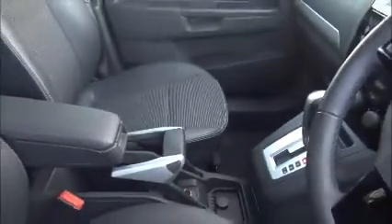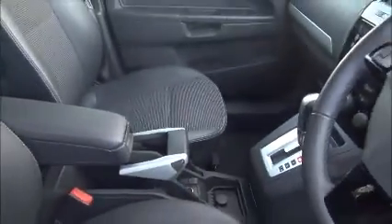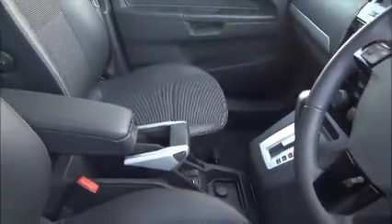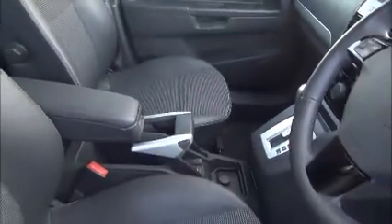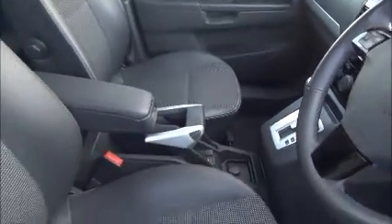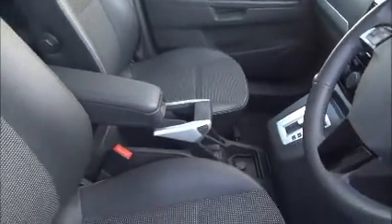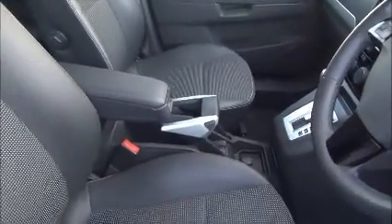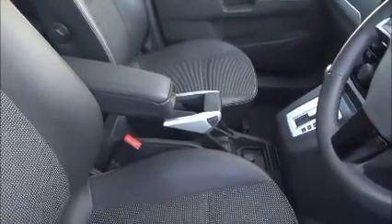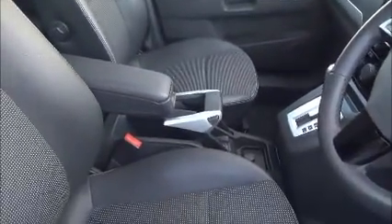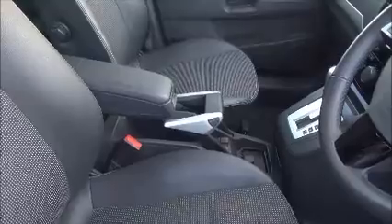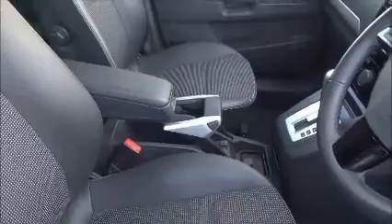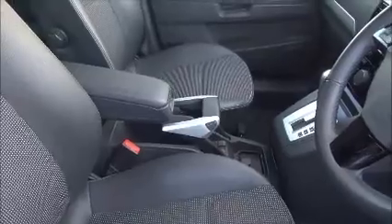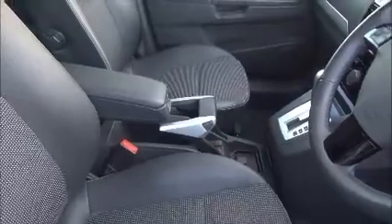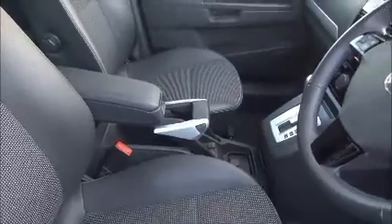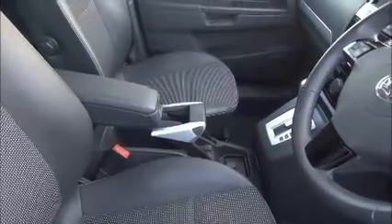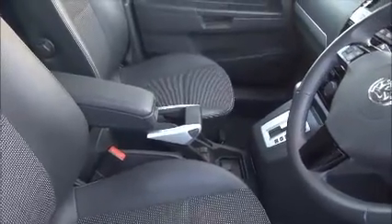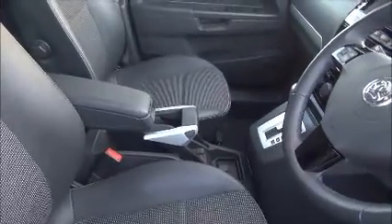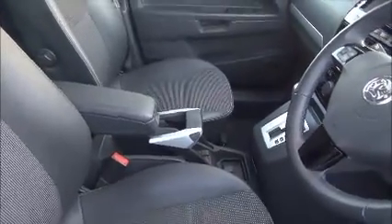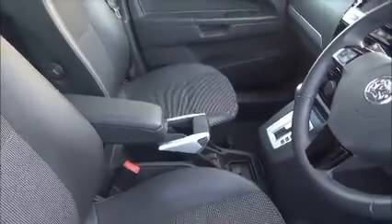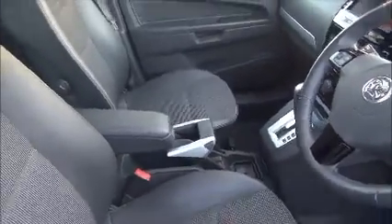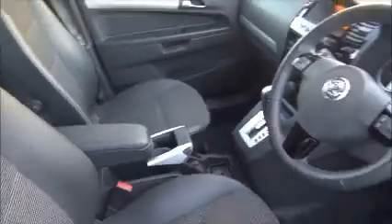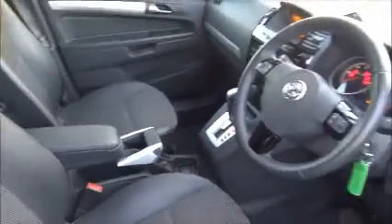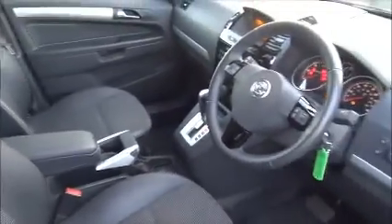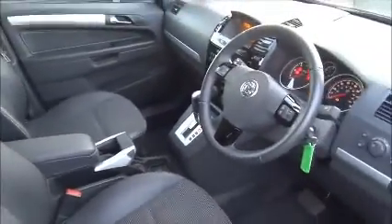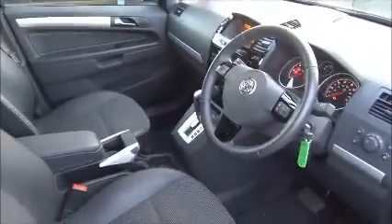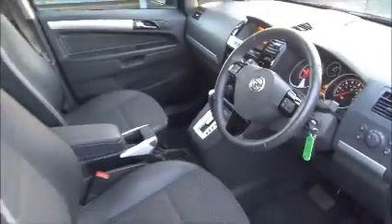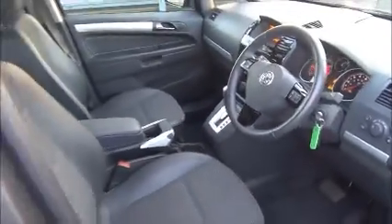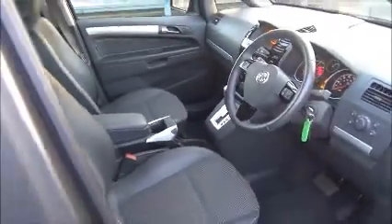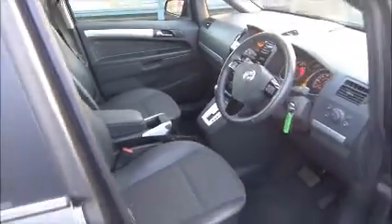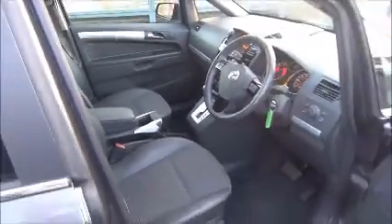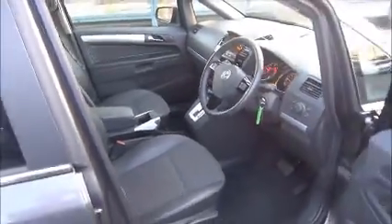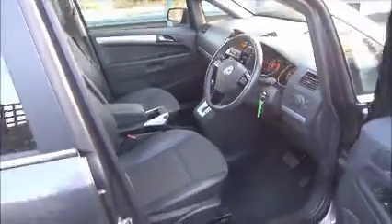The Design also benefits from having a half-leather interior, so as you can see, lots of features to make the drive even more enjoyable.